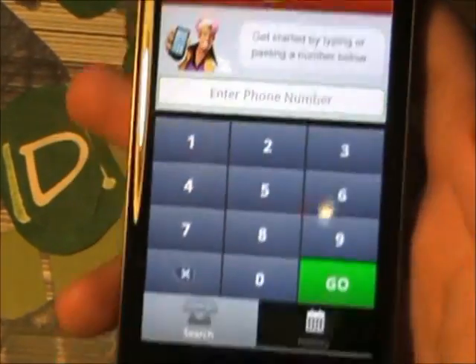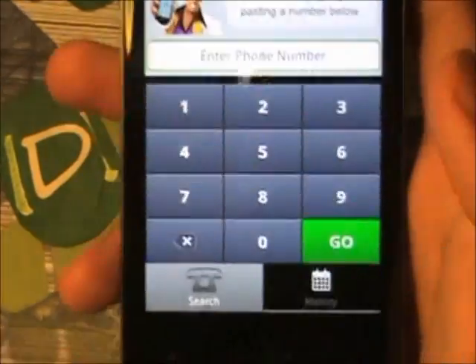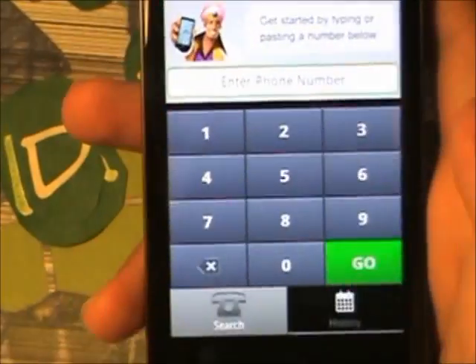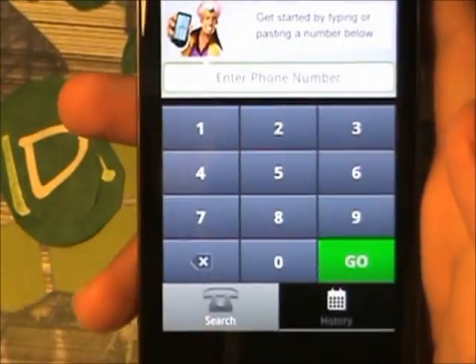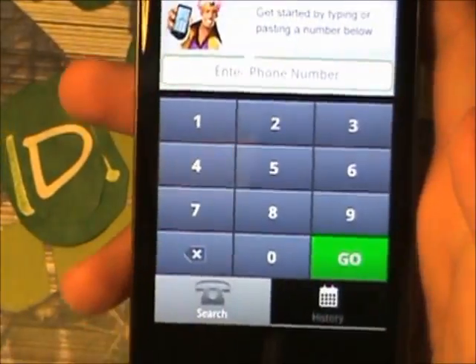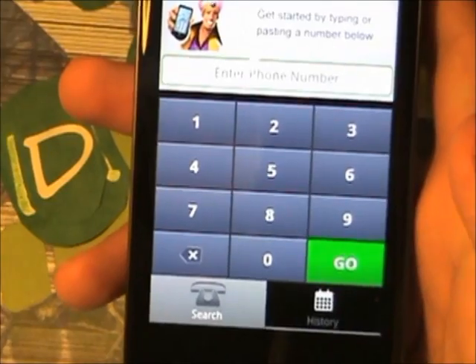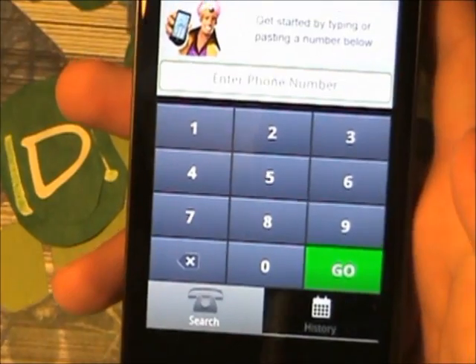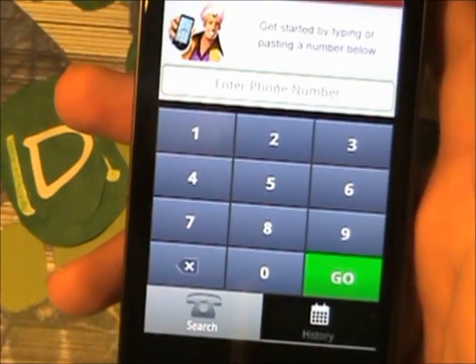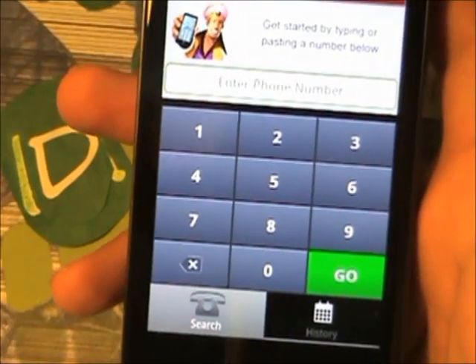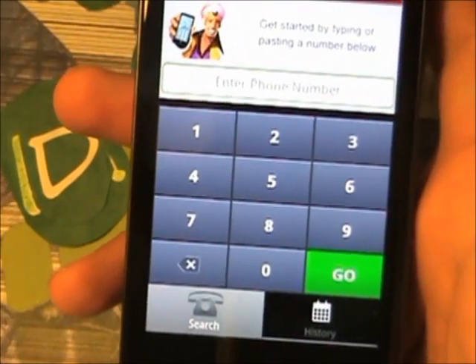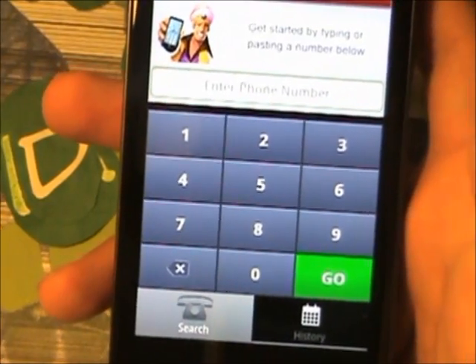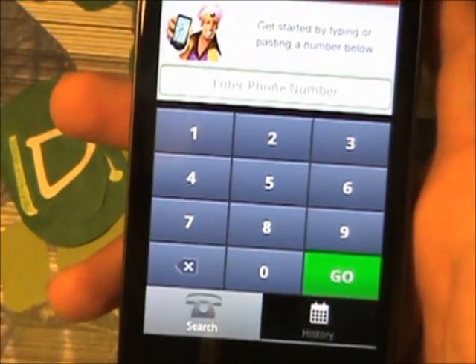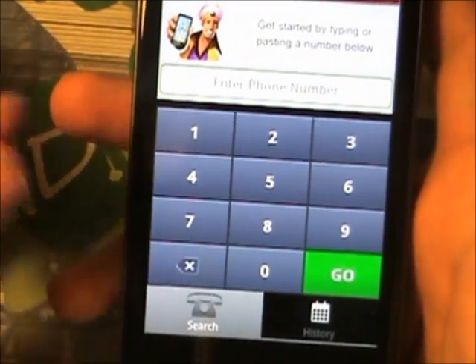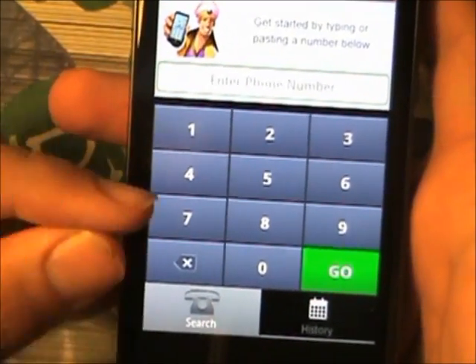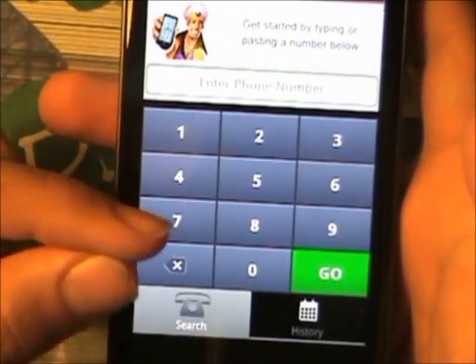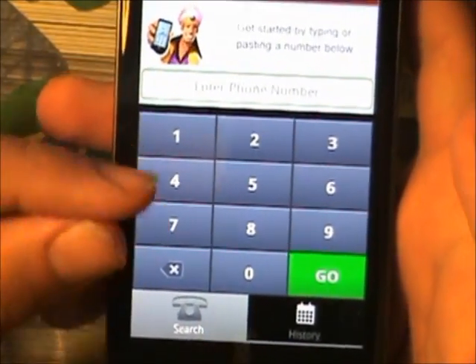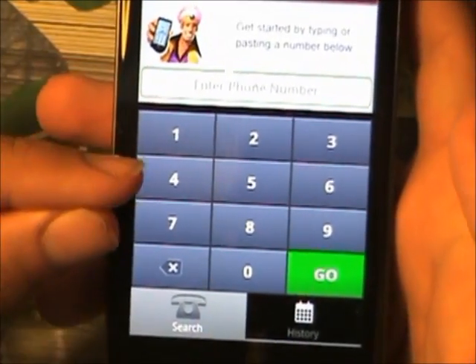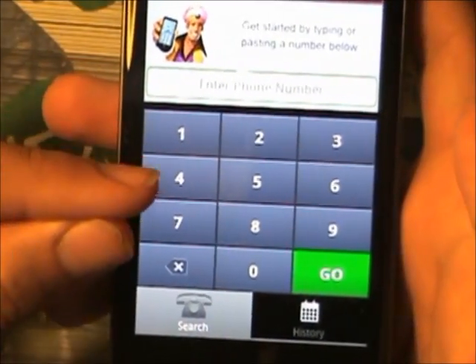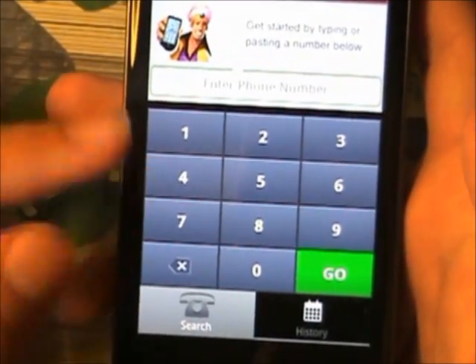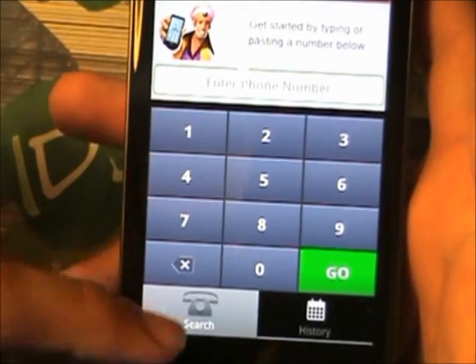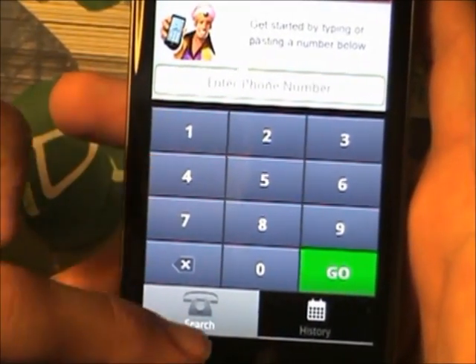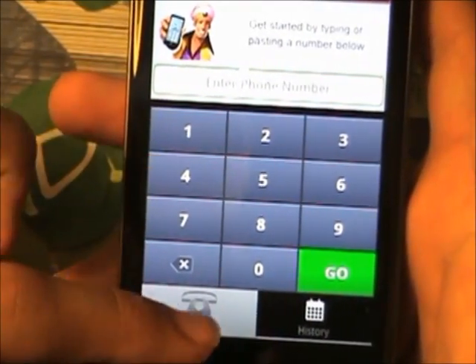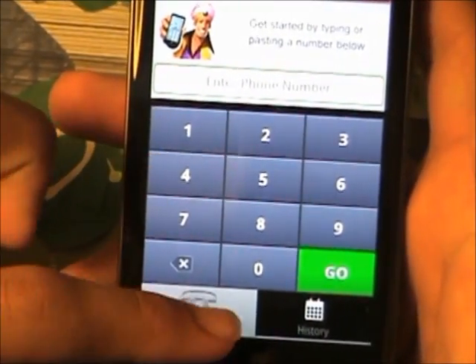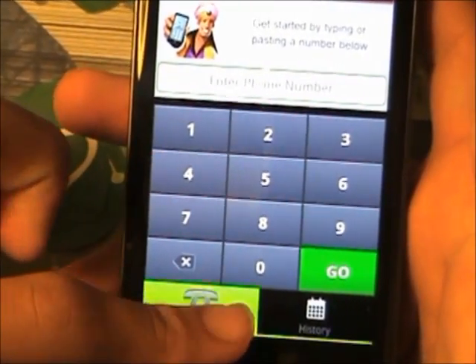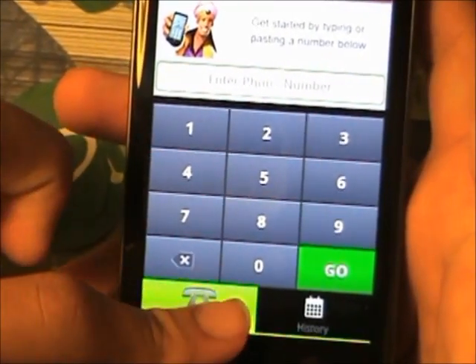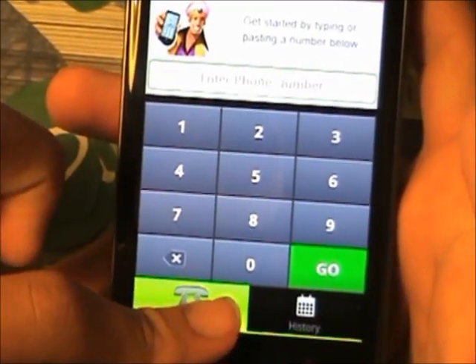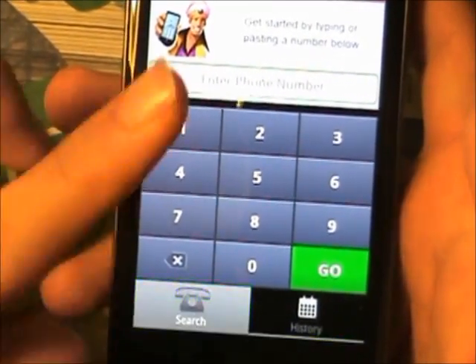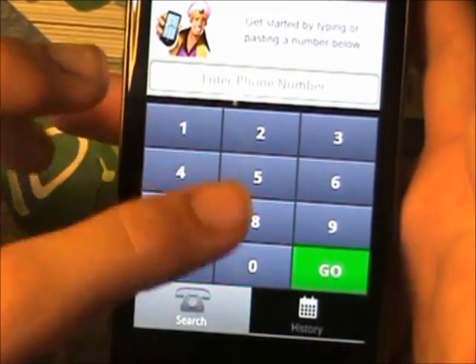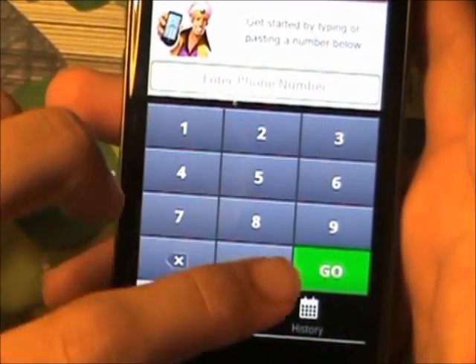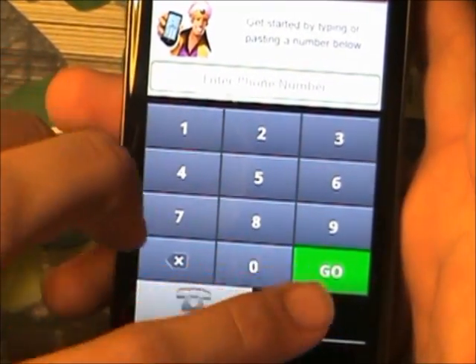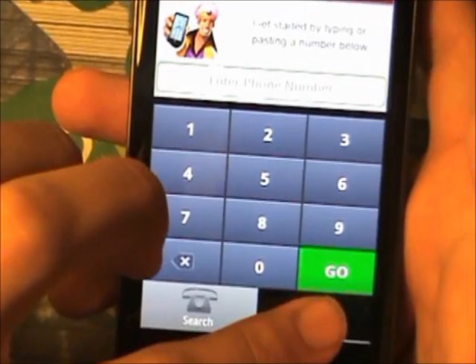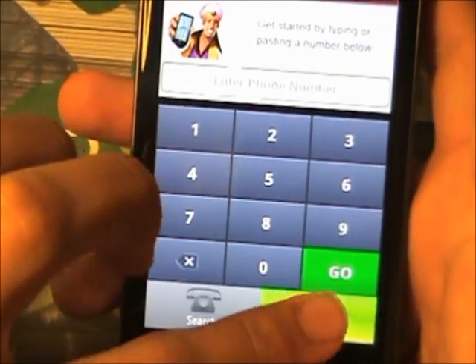When you first open up the application it's going to show up with the dial pad, a search tab, and a history tab.